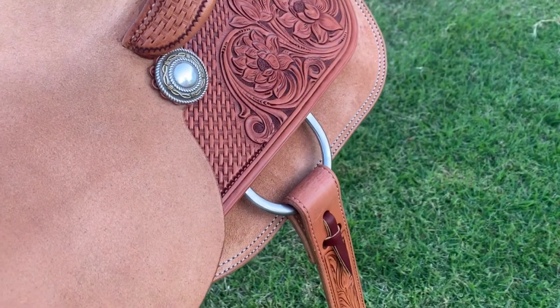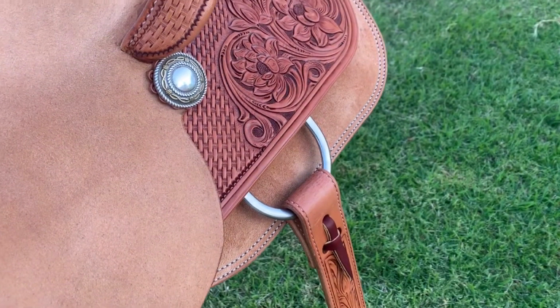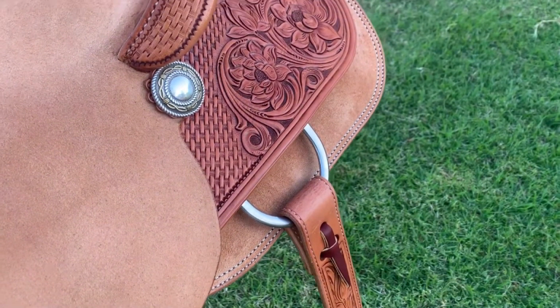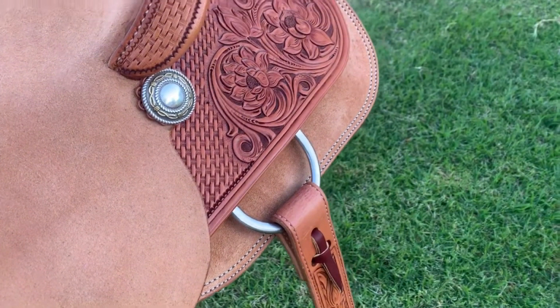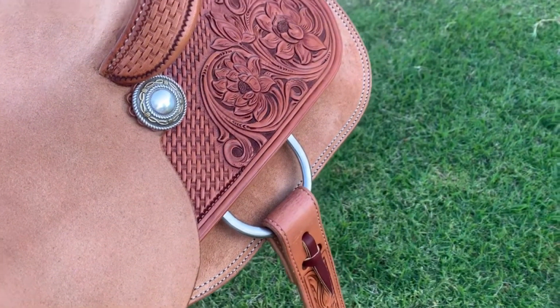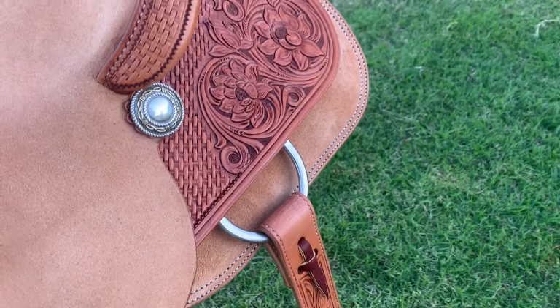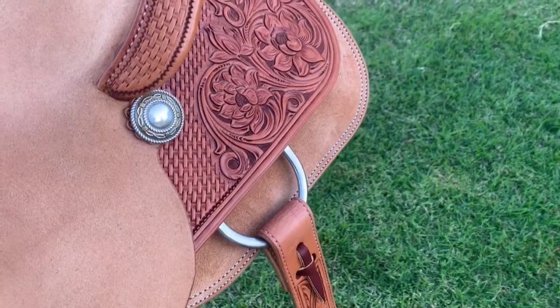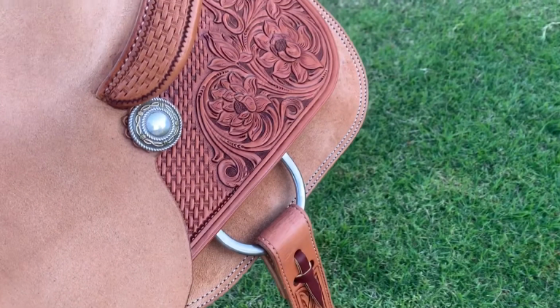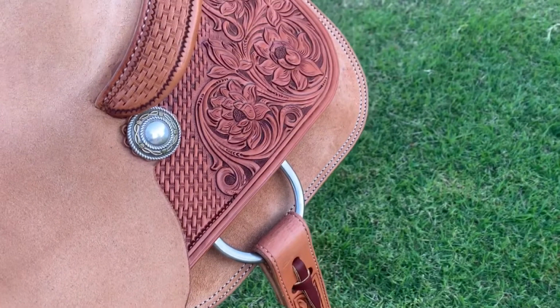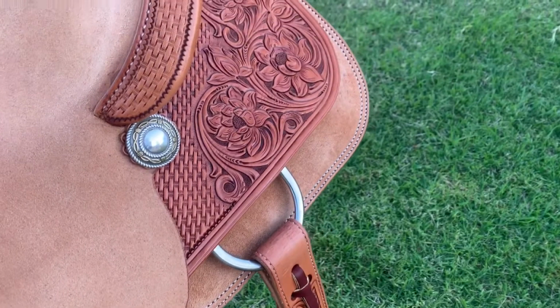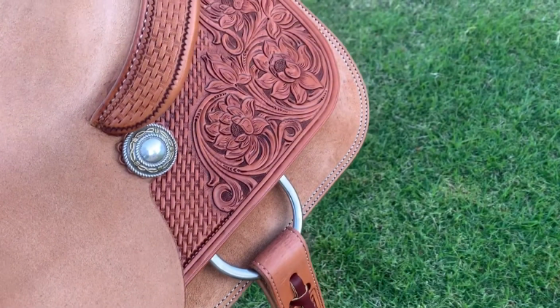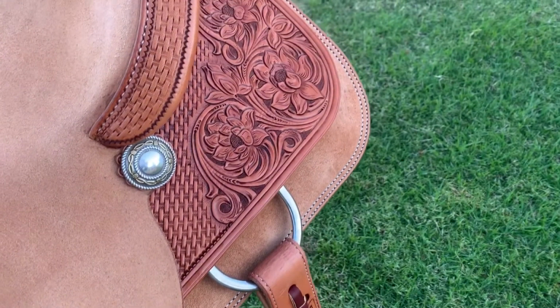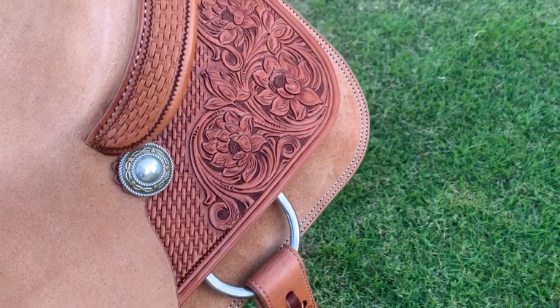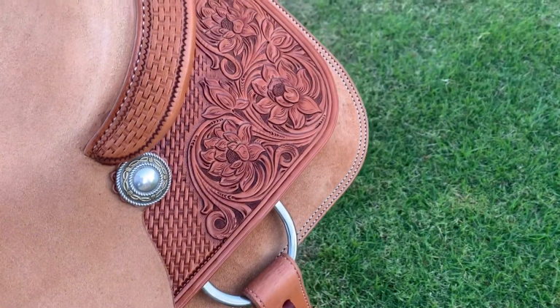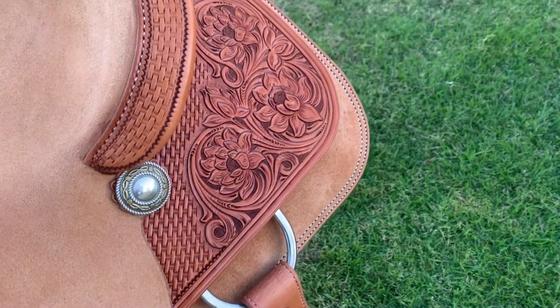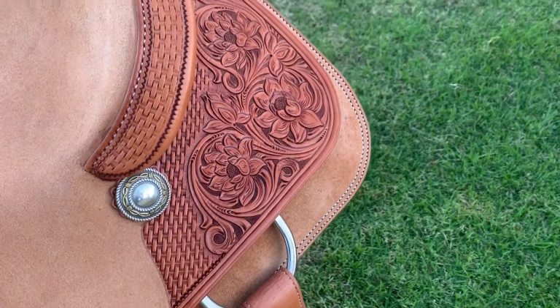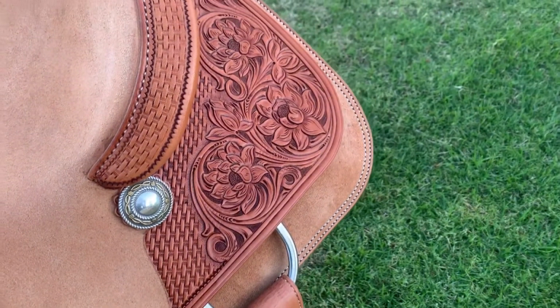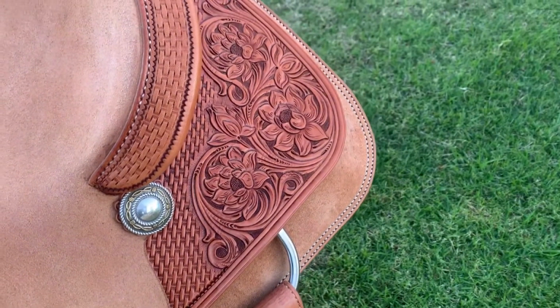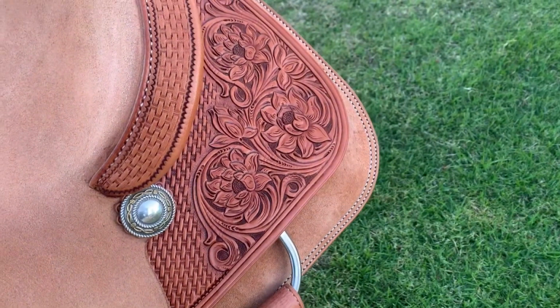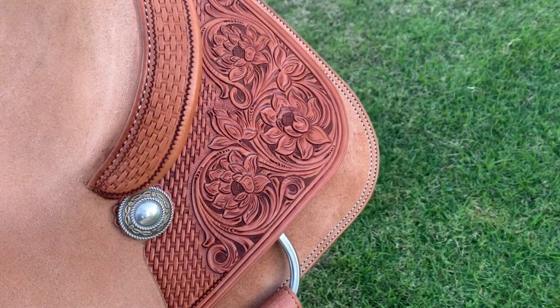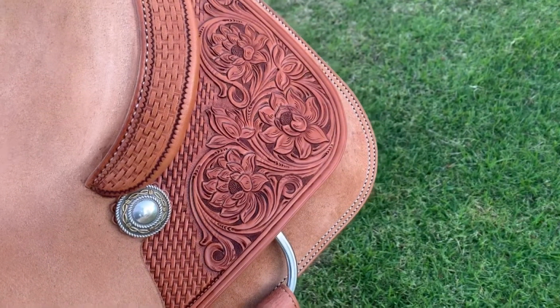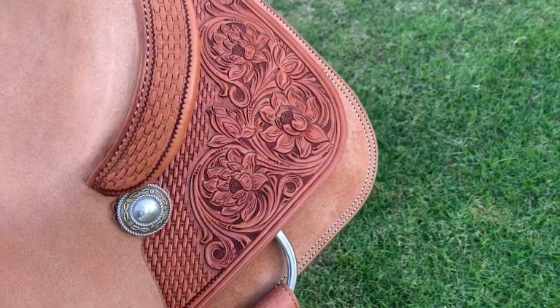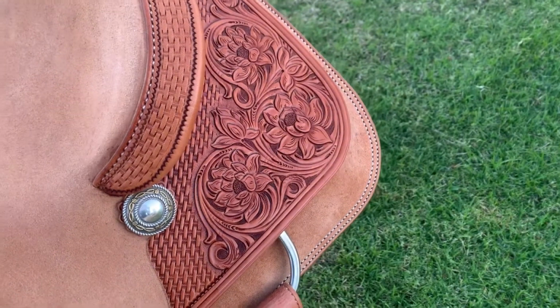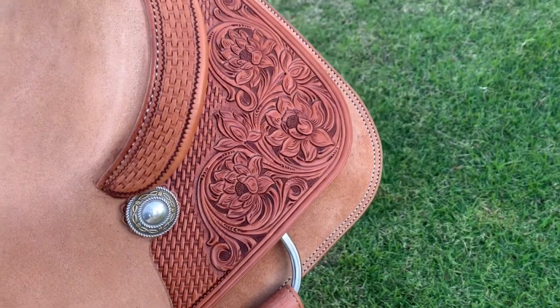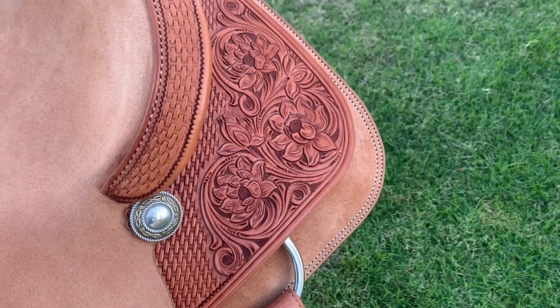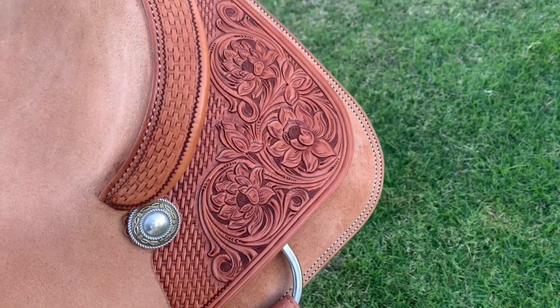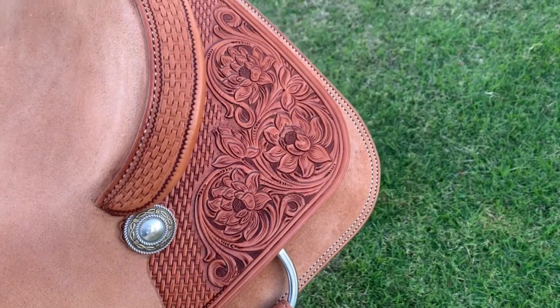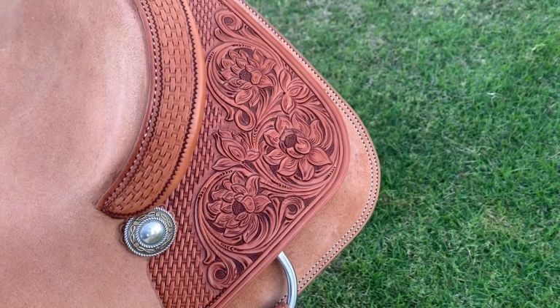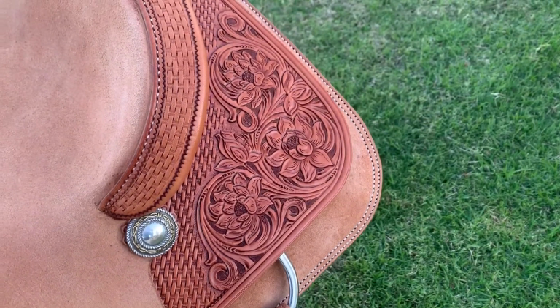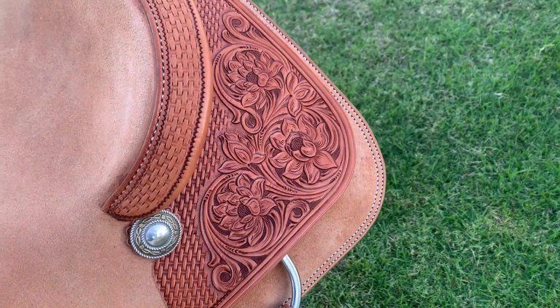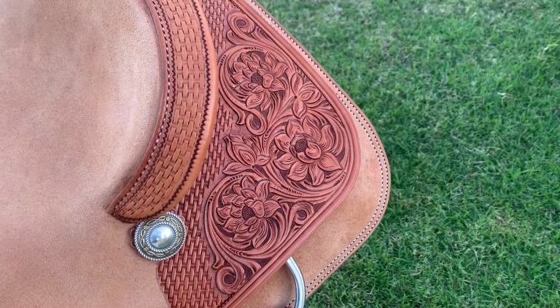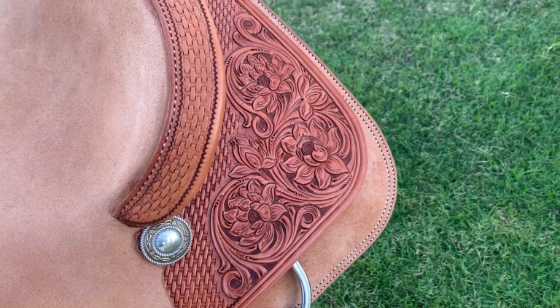You can also see the conchos which have a barbed wire design with a rope edge. I've done a combination of hand carving and basket weave on the leather.